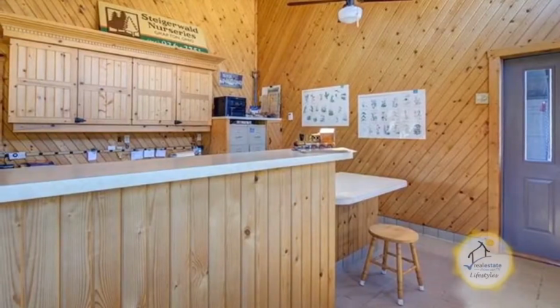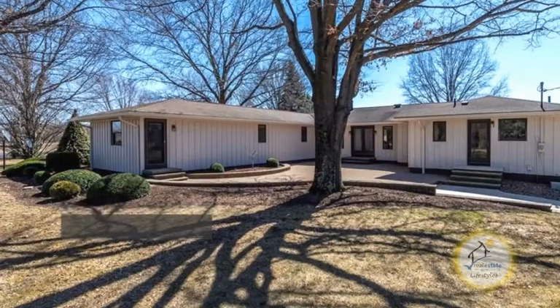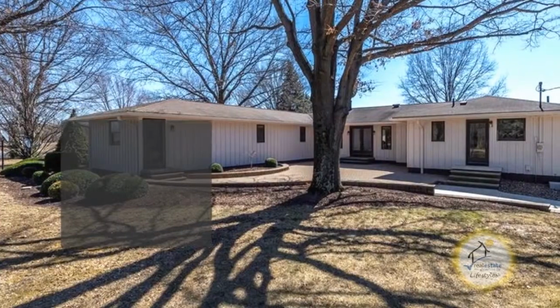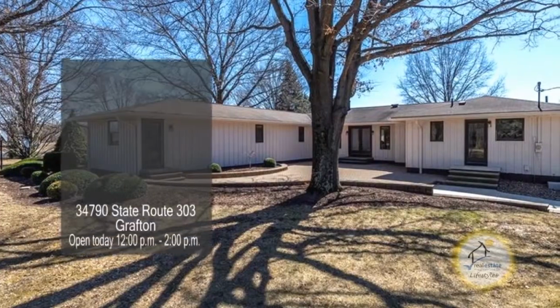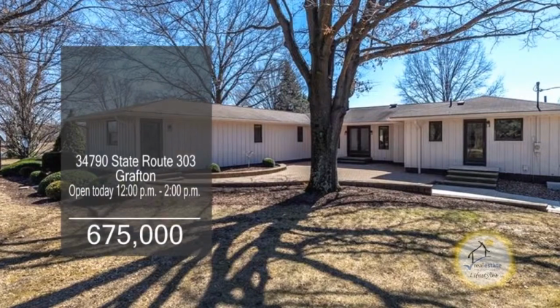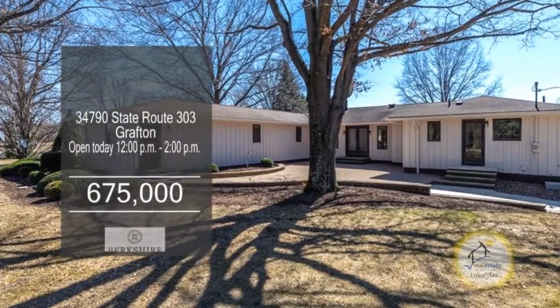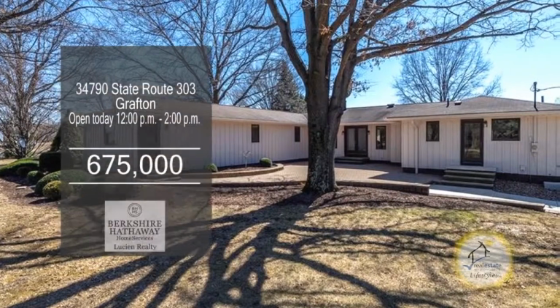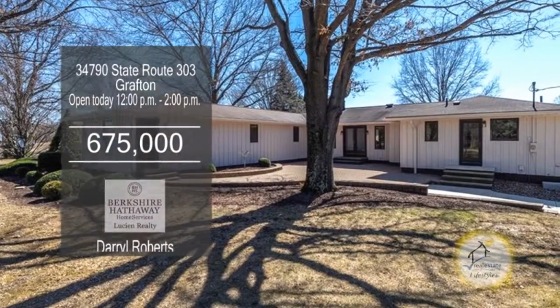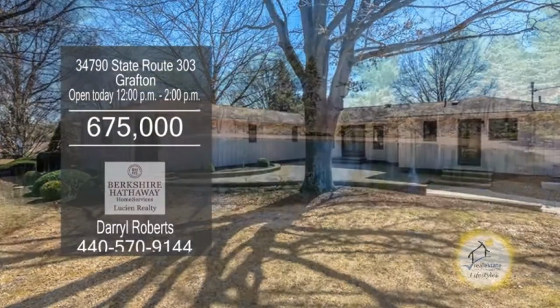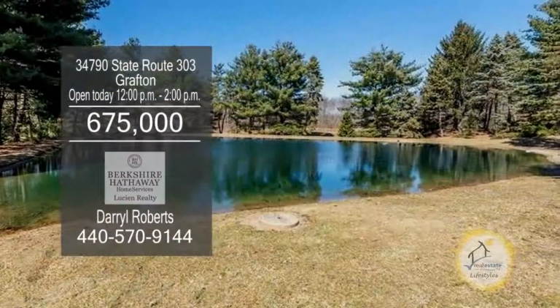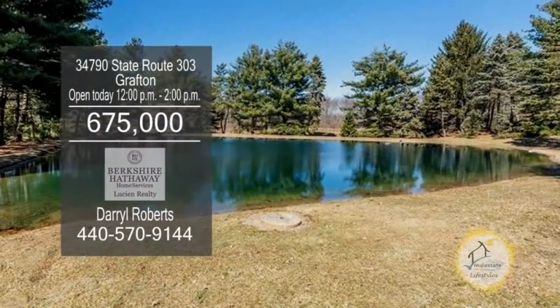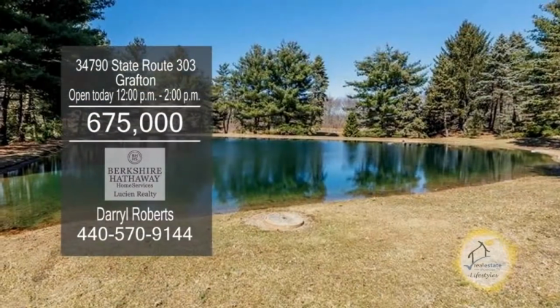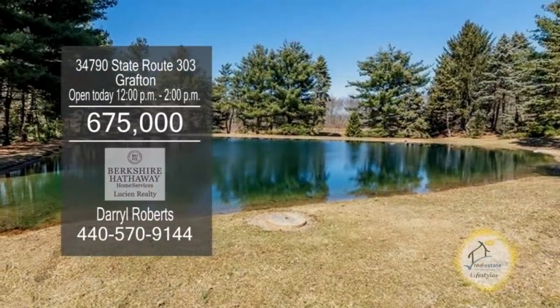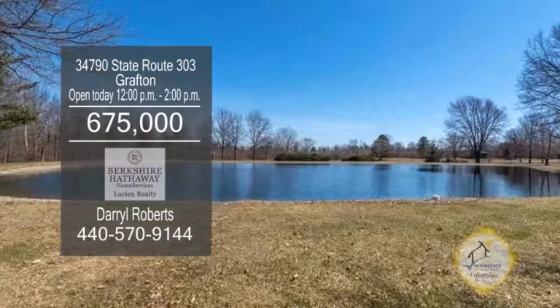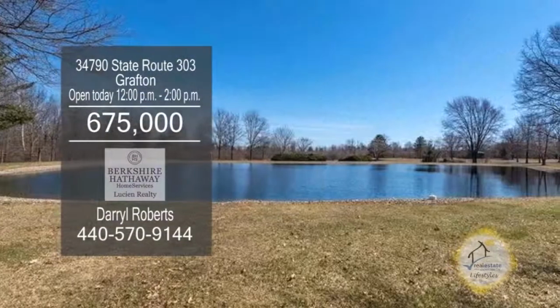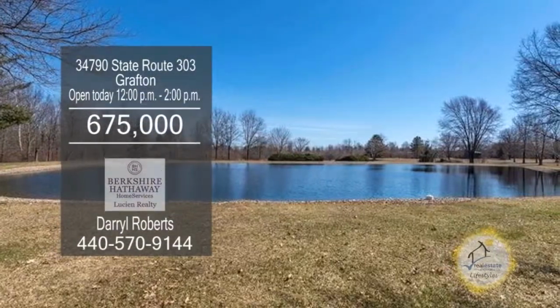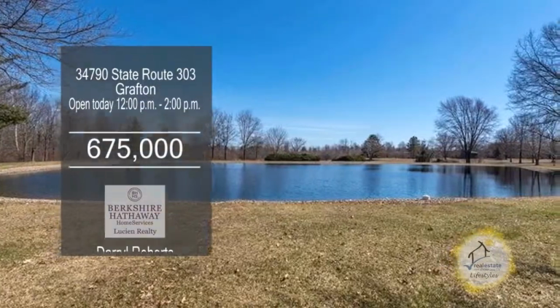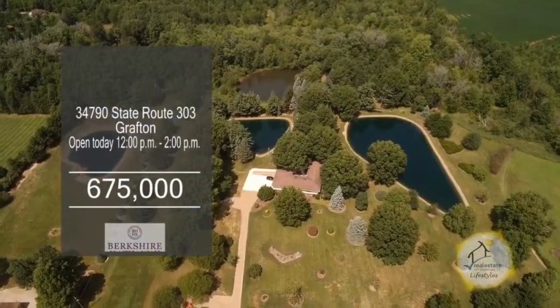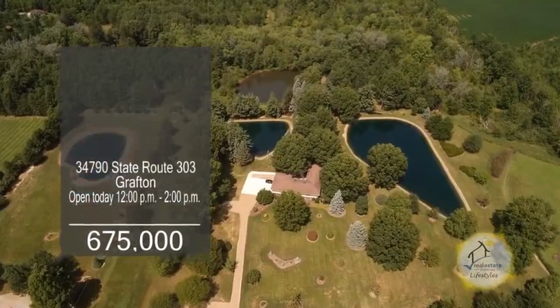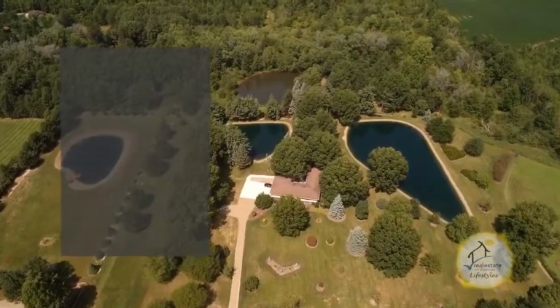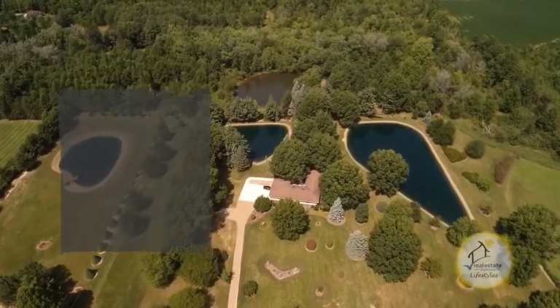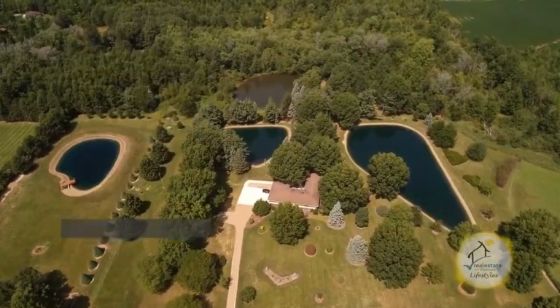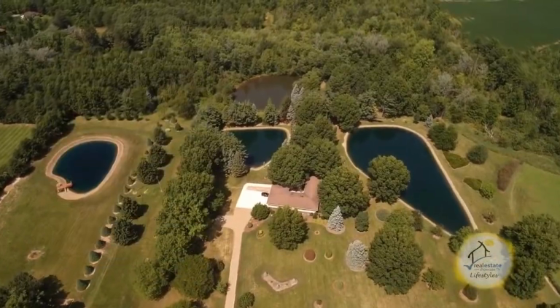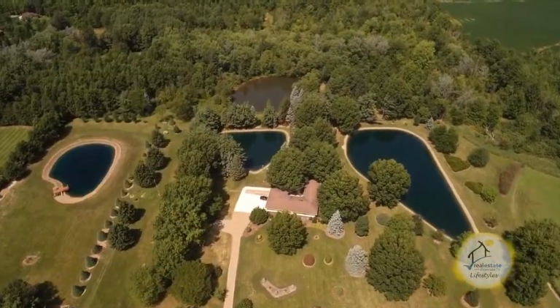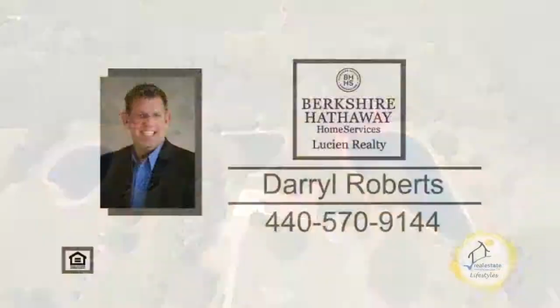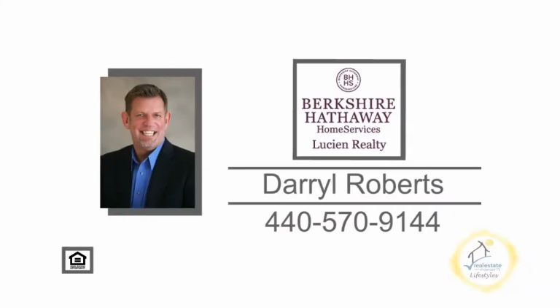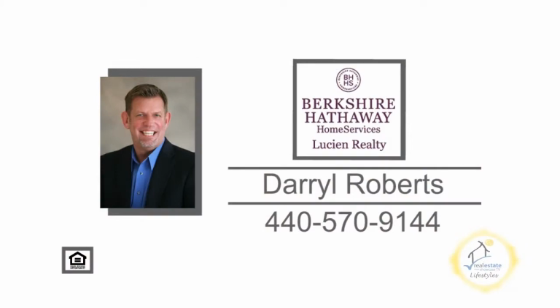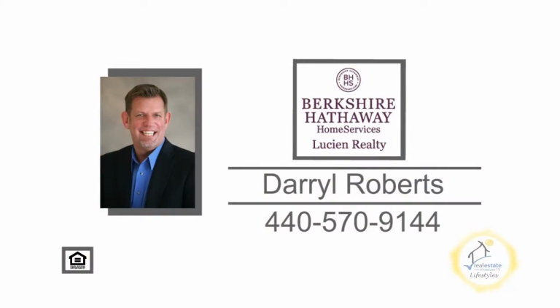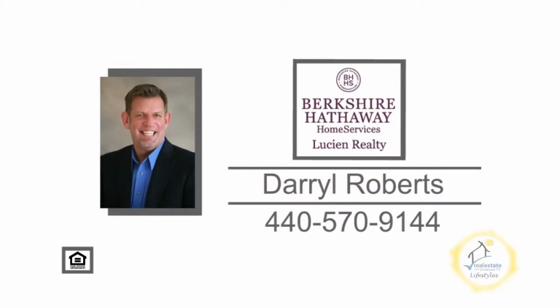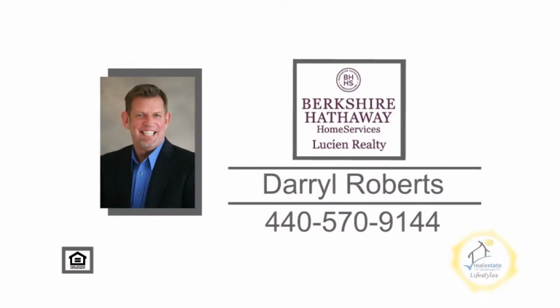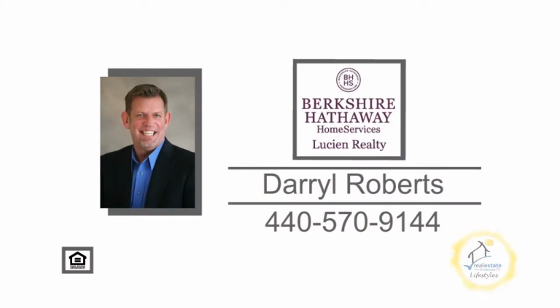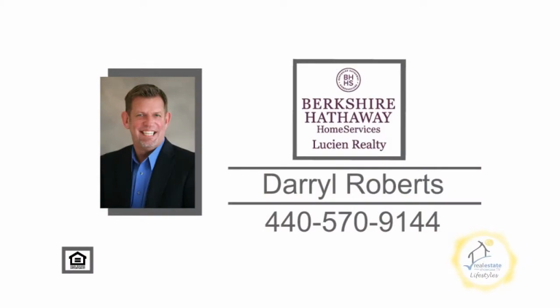The large paver patio is perfect to sit out and enjoy two ponds. For a private showing, contact Darrell Roberts.